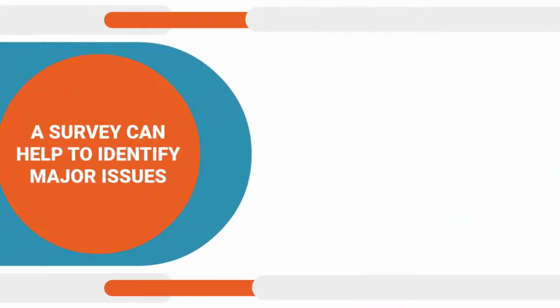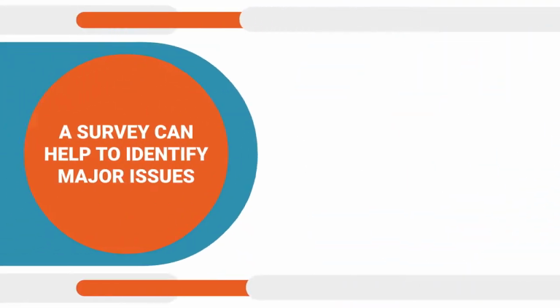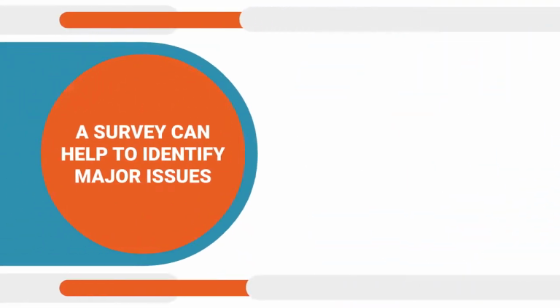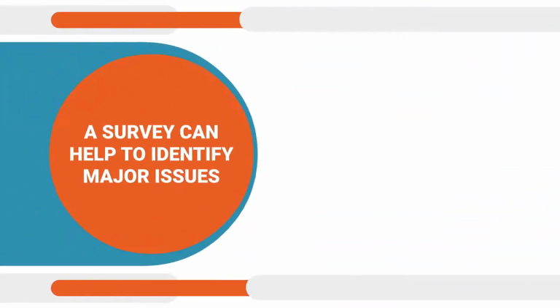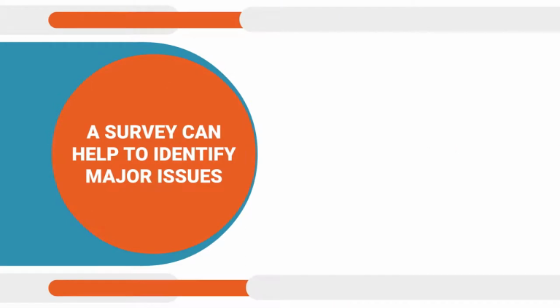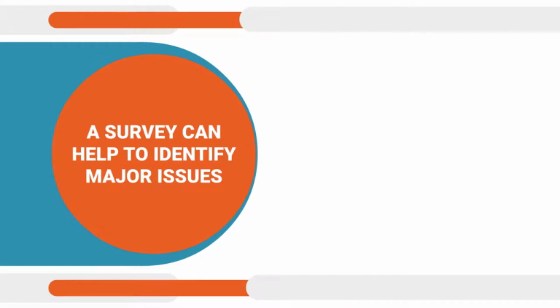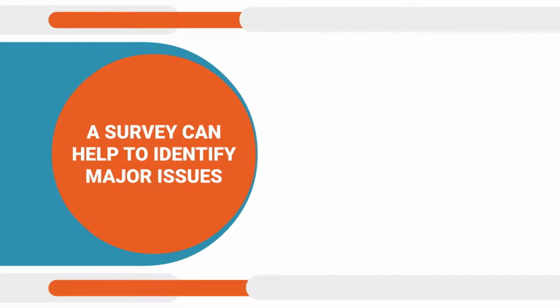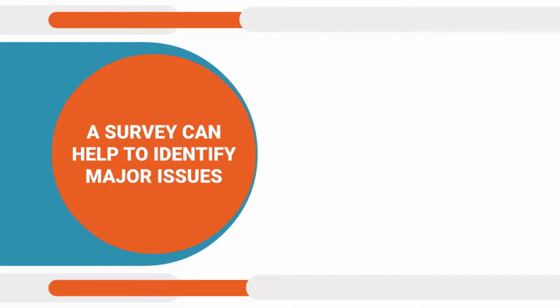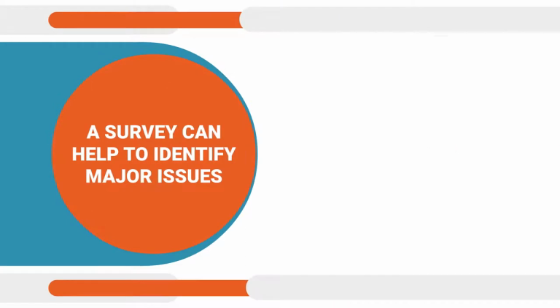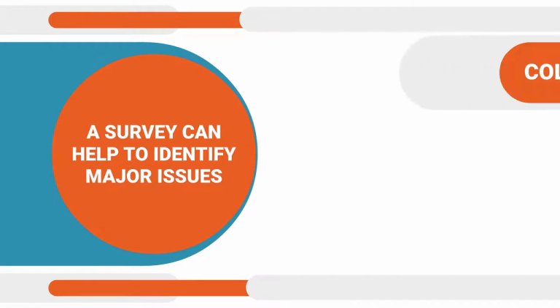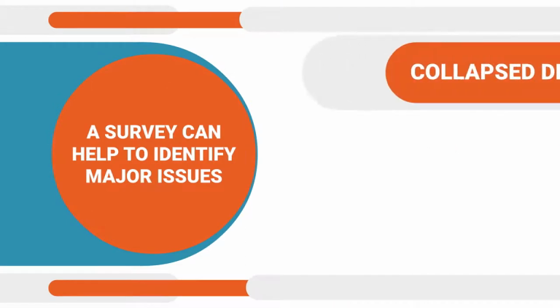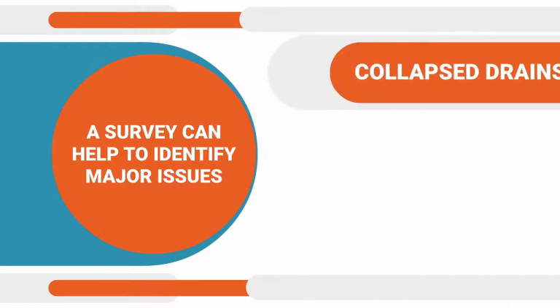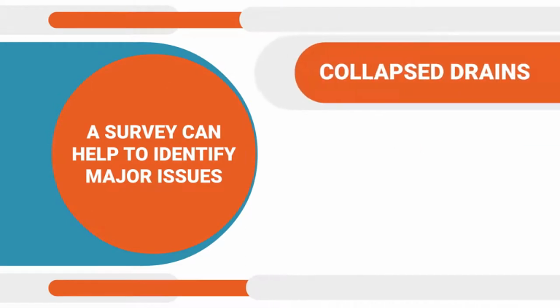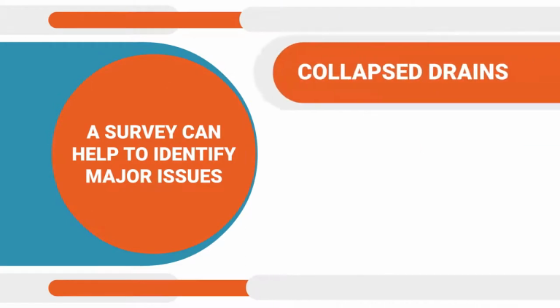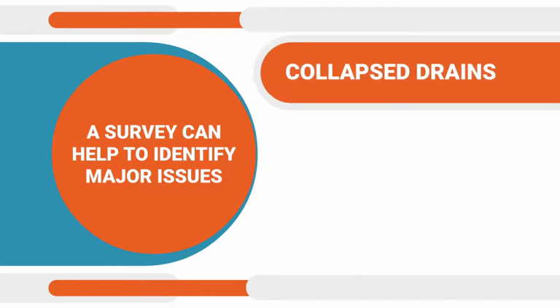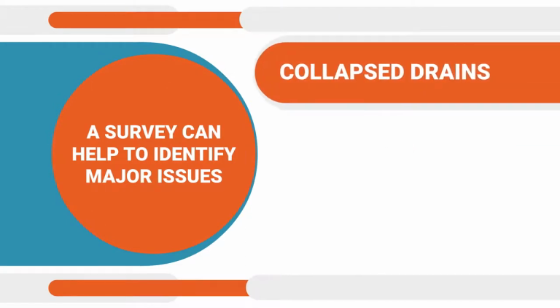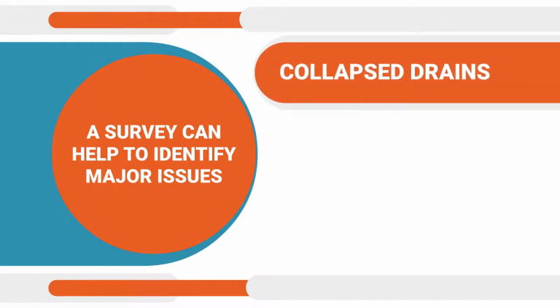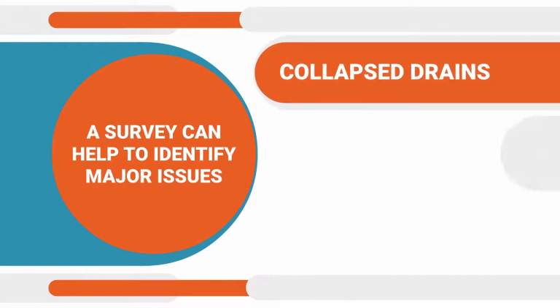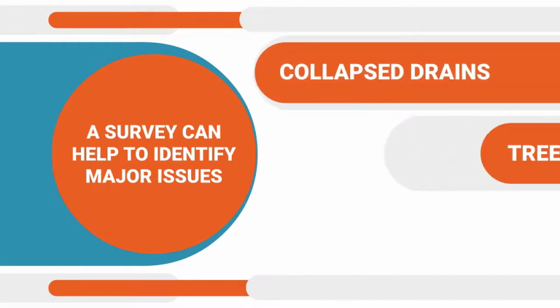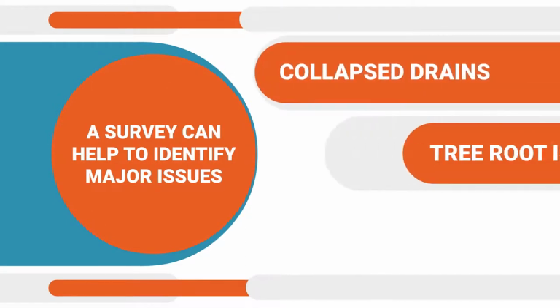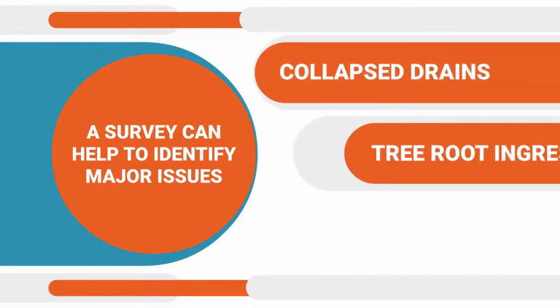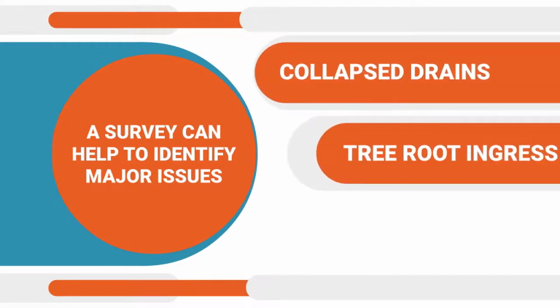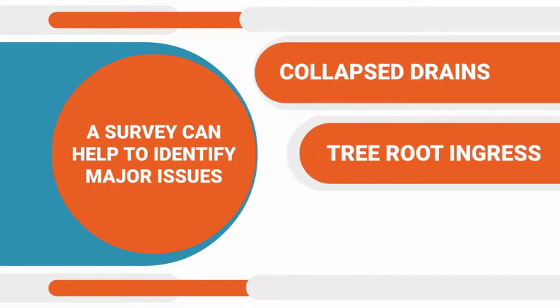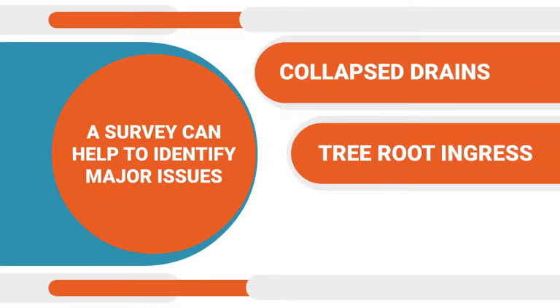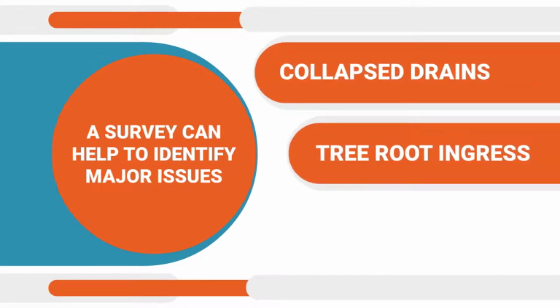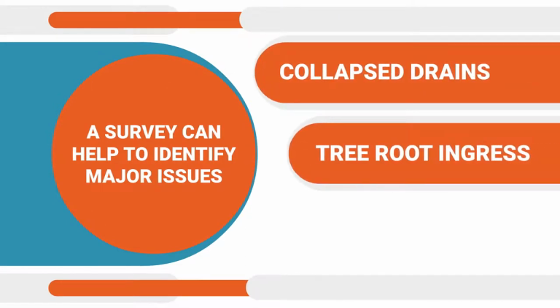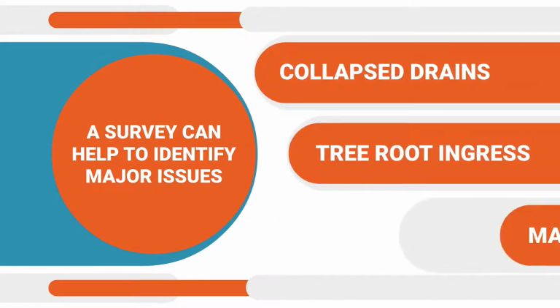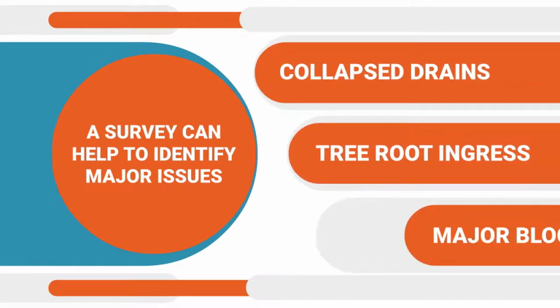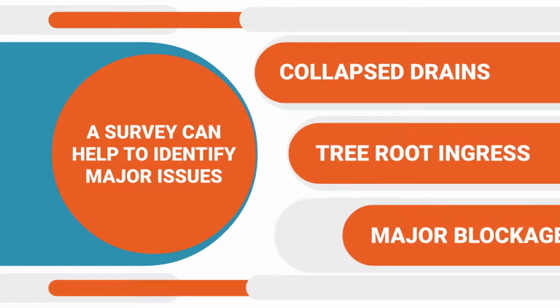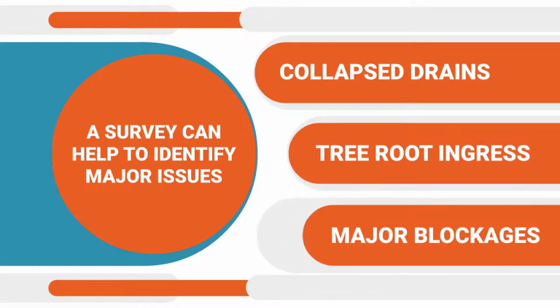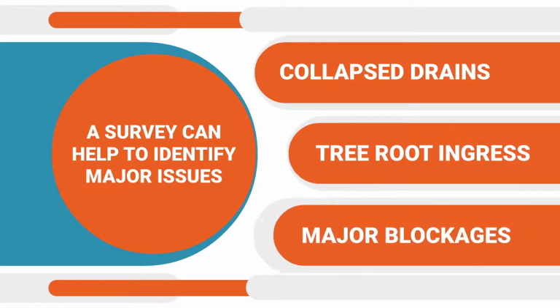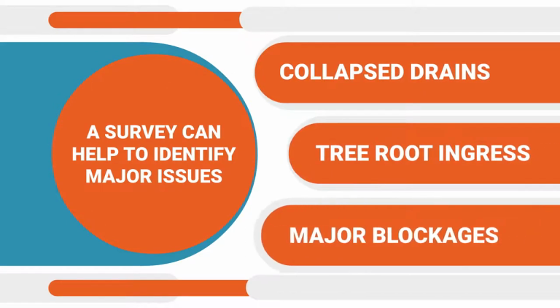A survey can help to identify major issues, such as collapsed drains, tree root ingress, and major blockages.